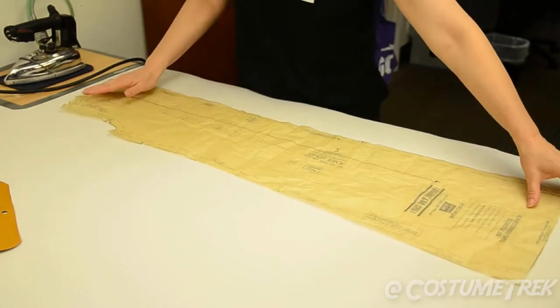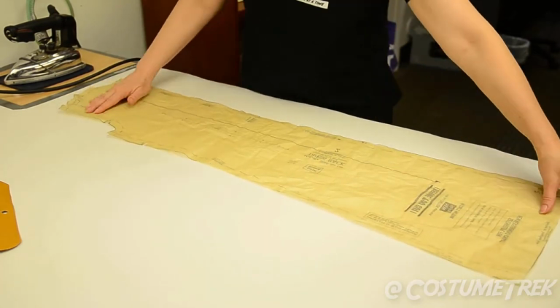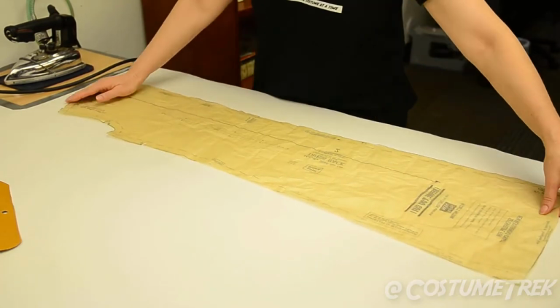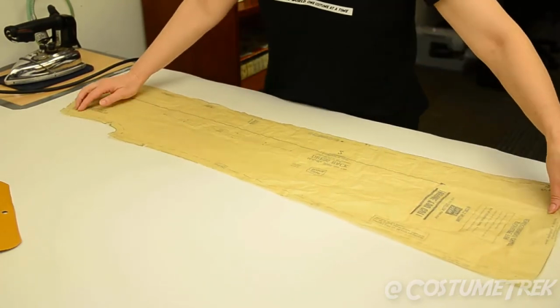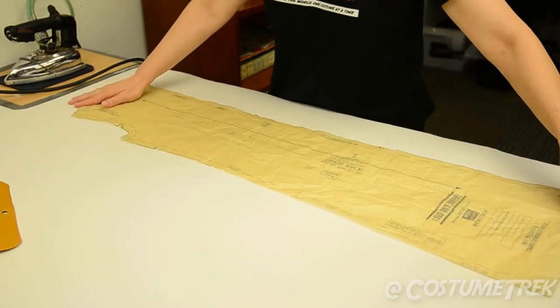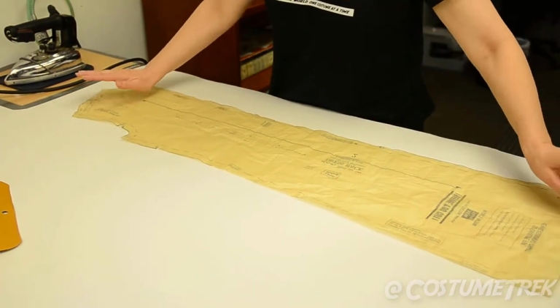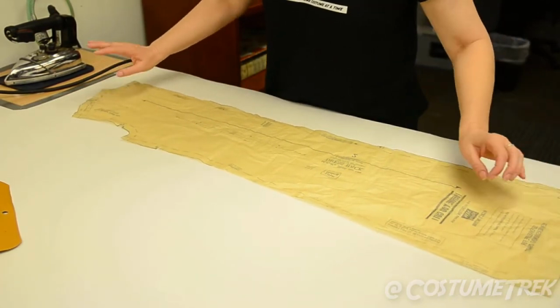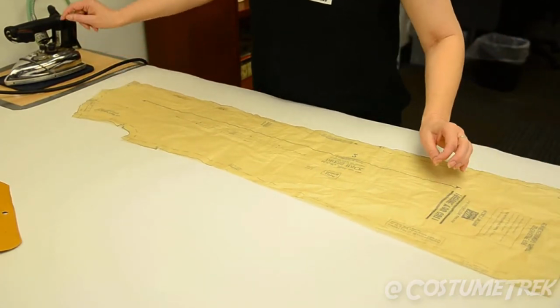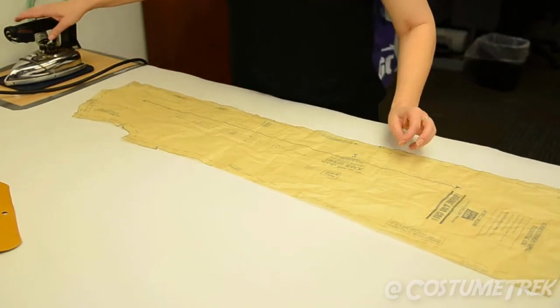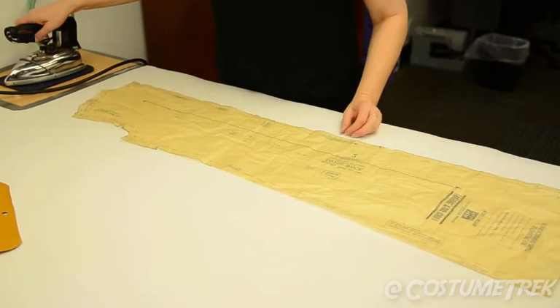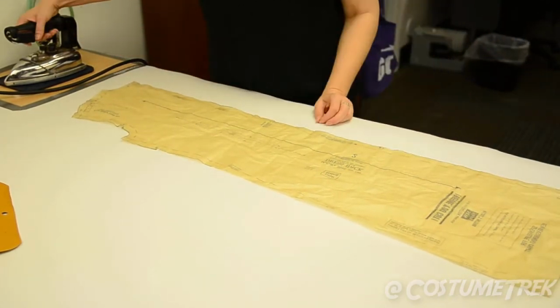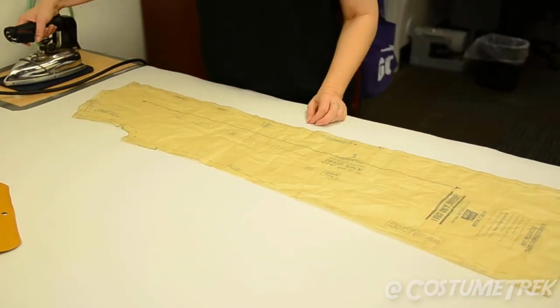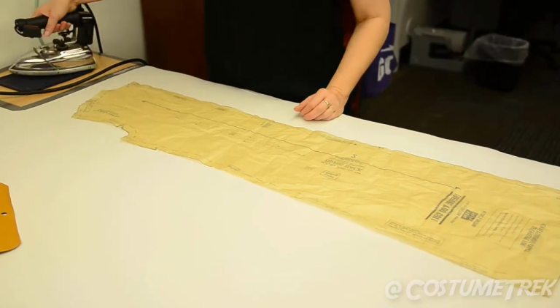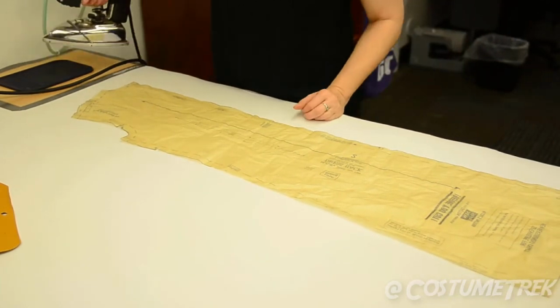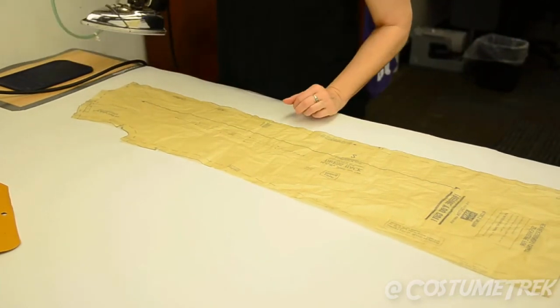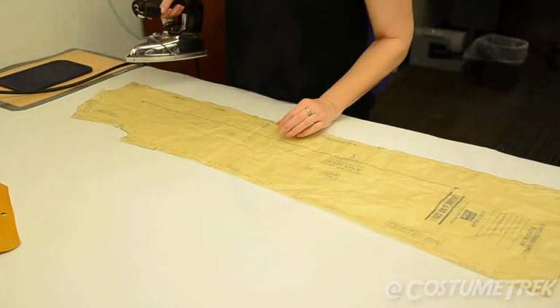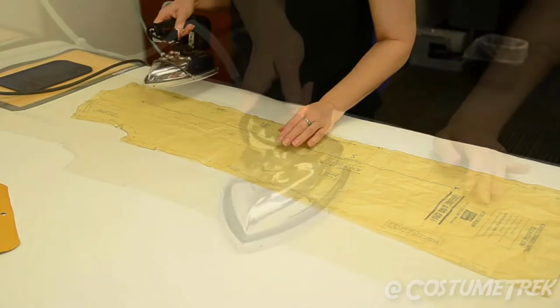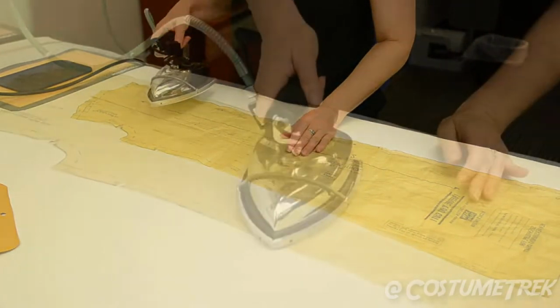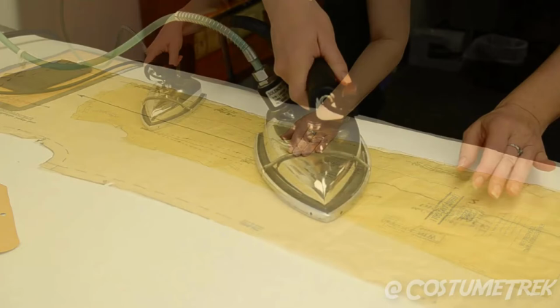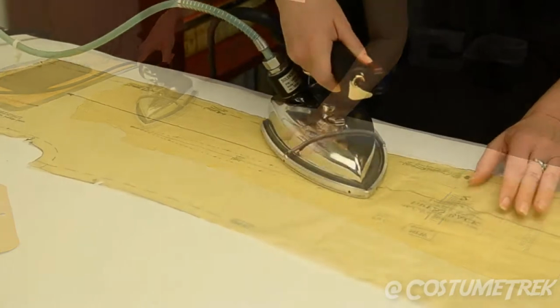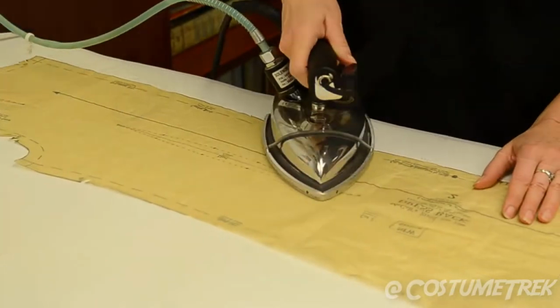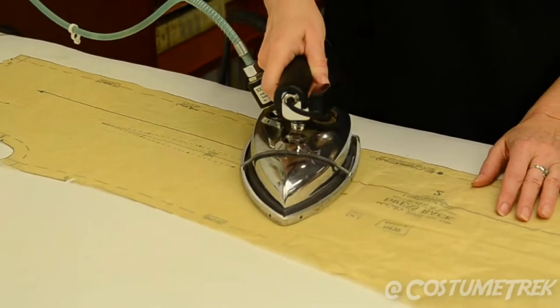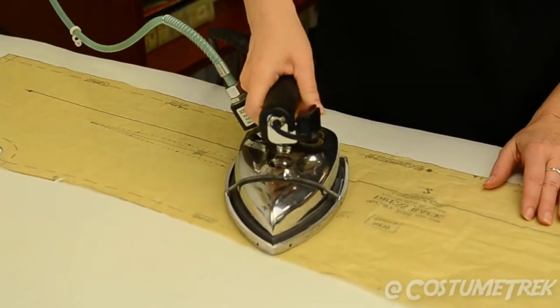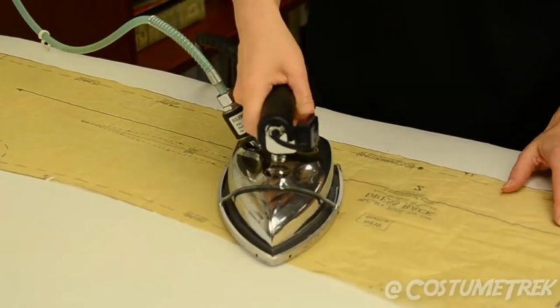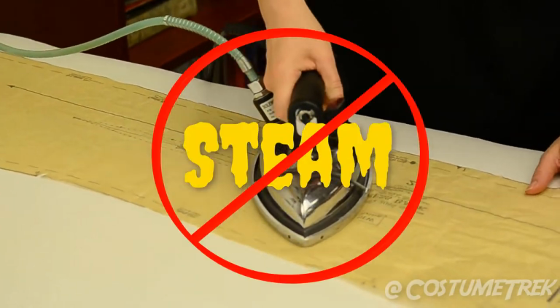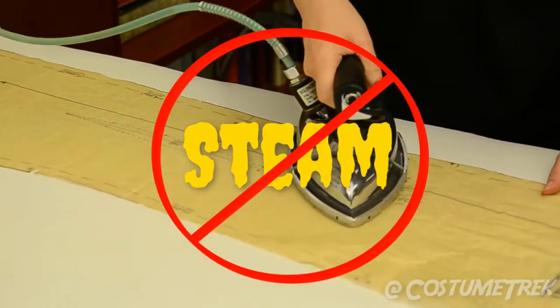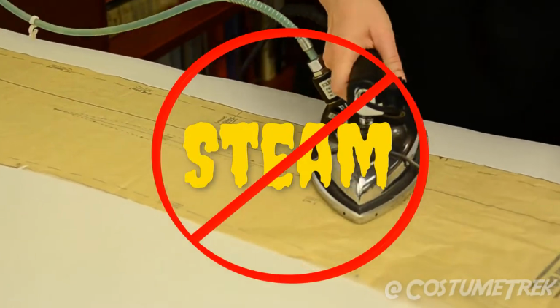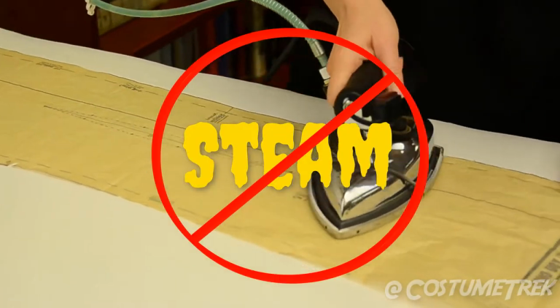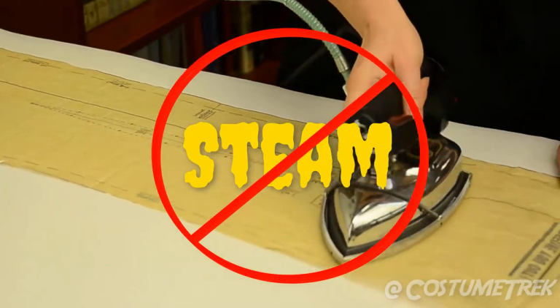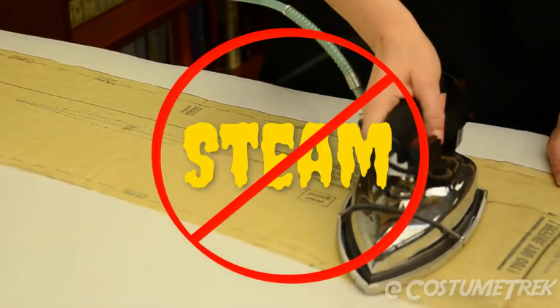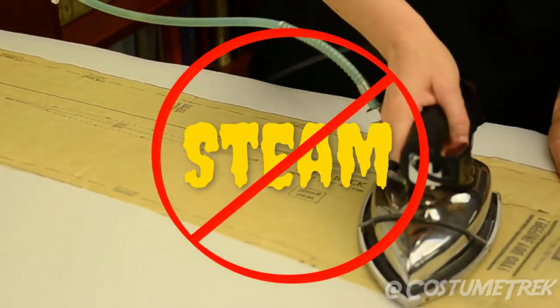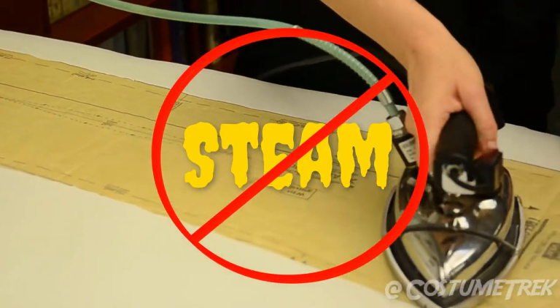Start by laying the pattern piece on an ironing board, then iron it flat. Do not use steam!